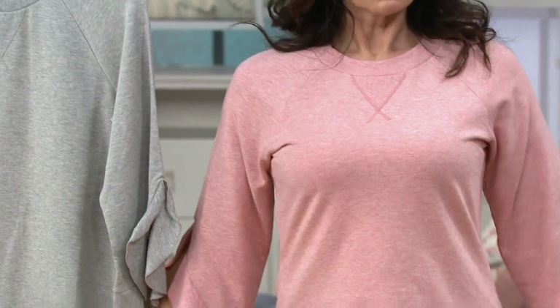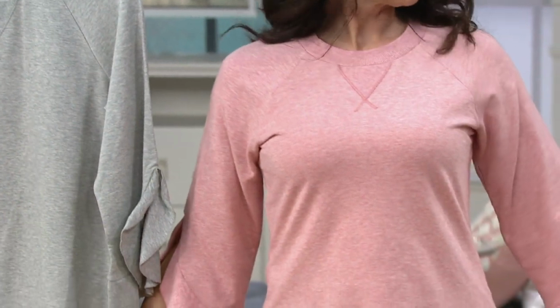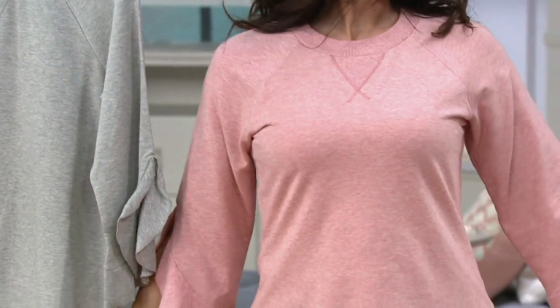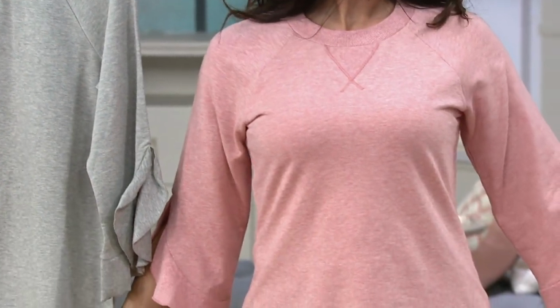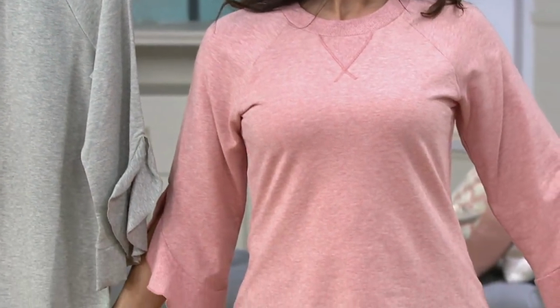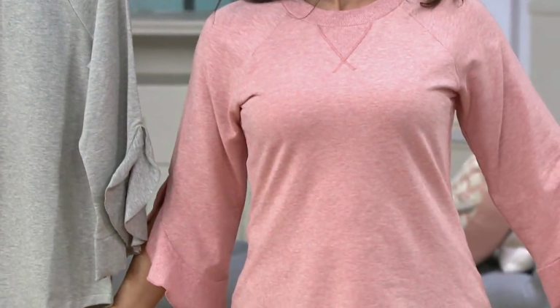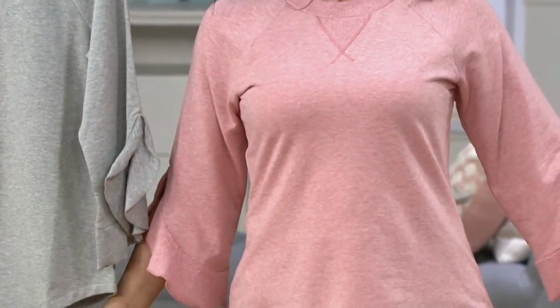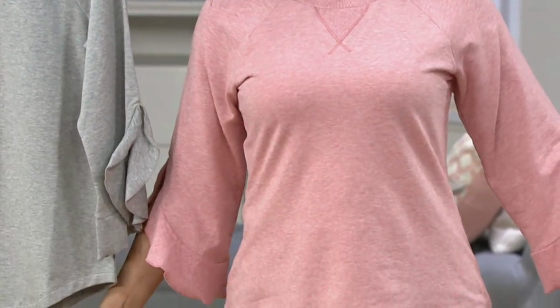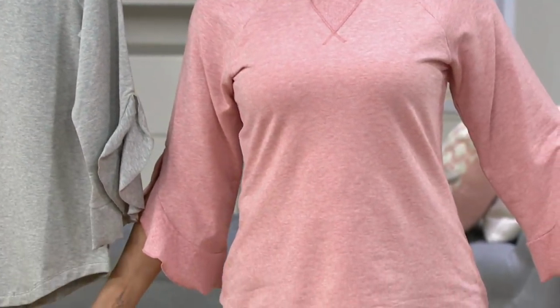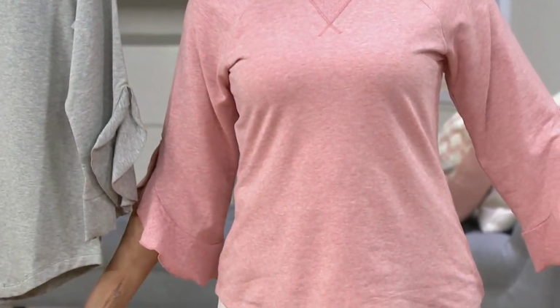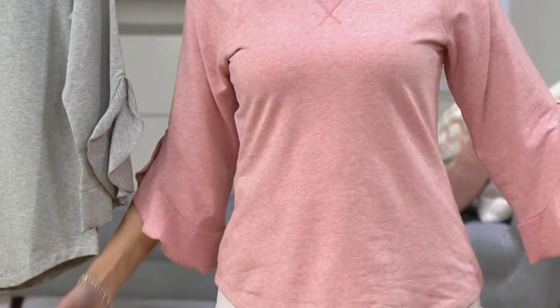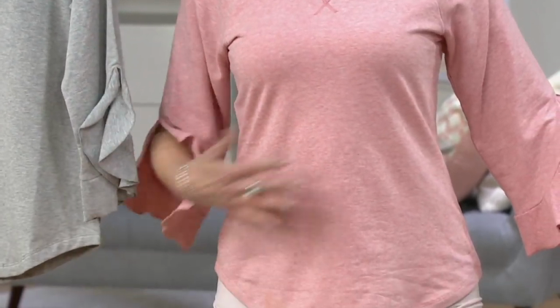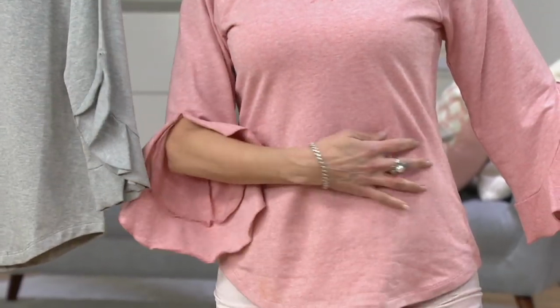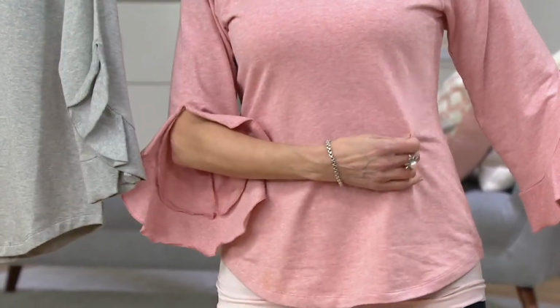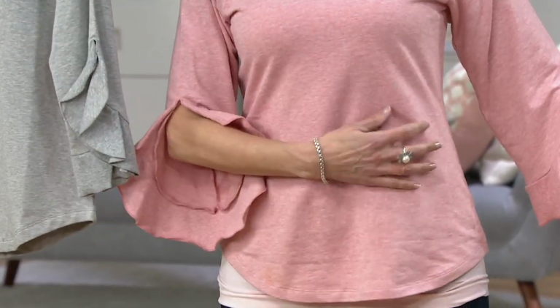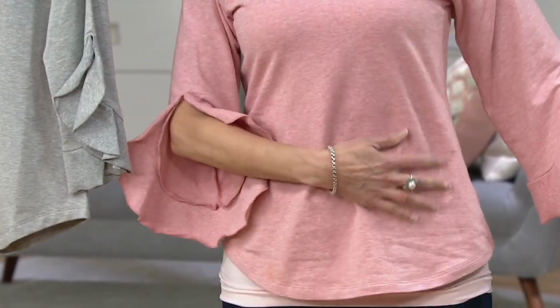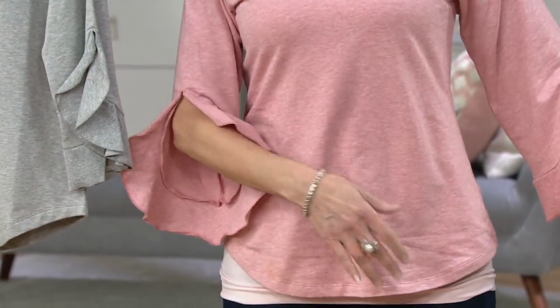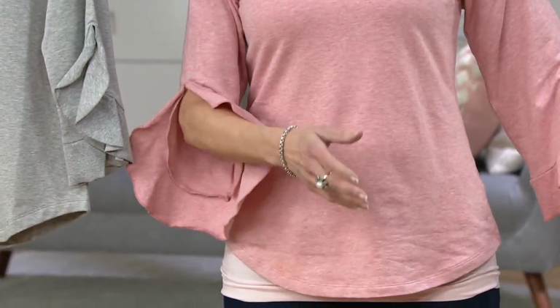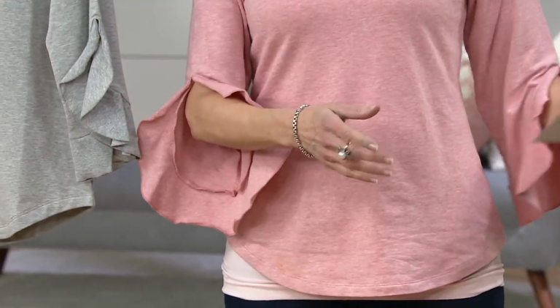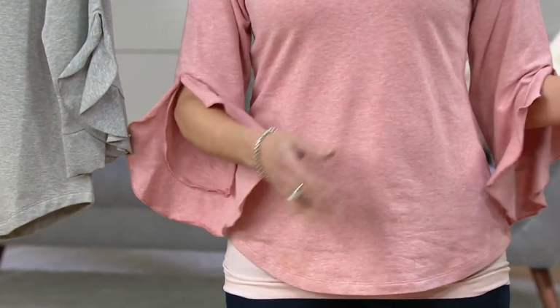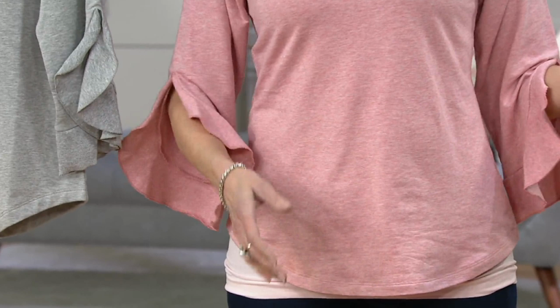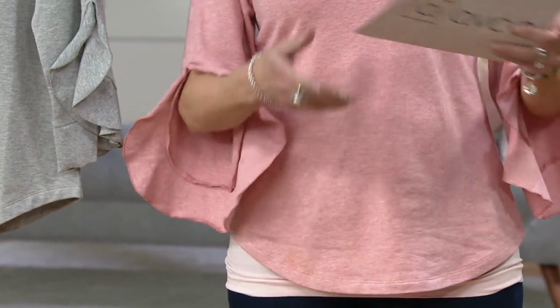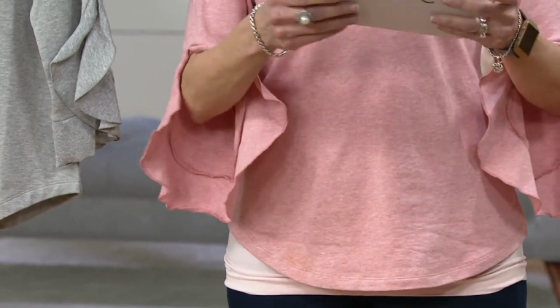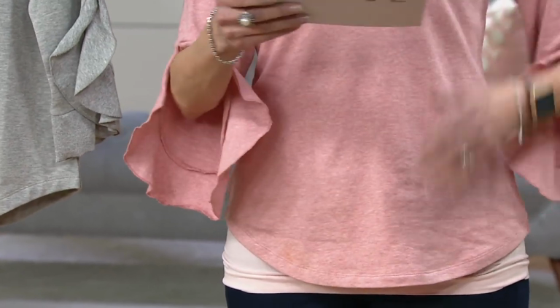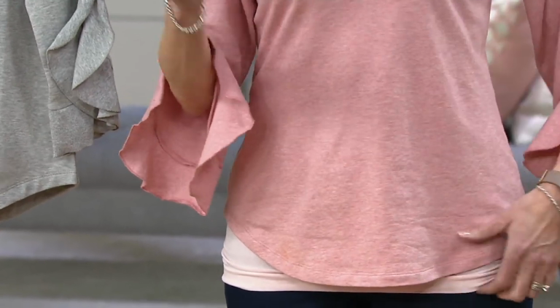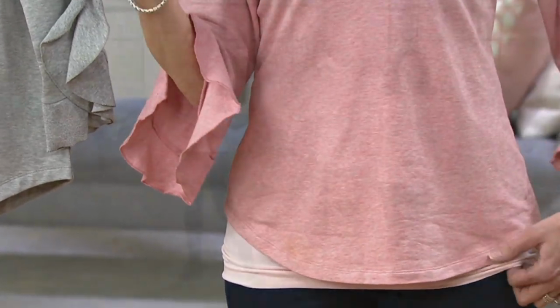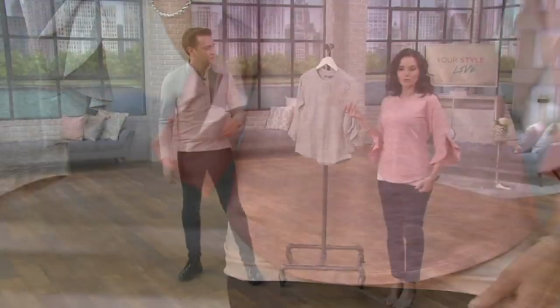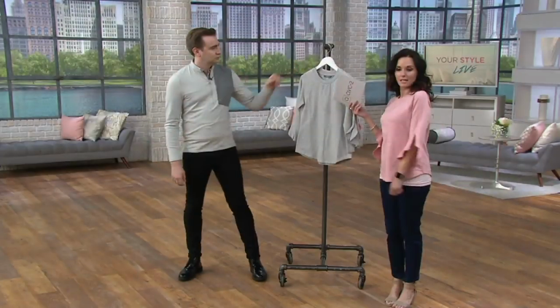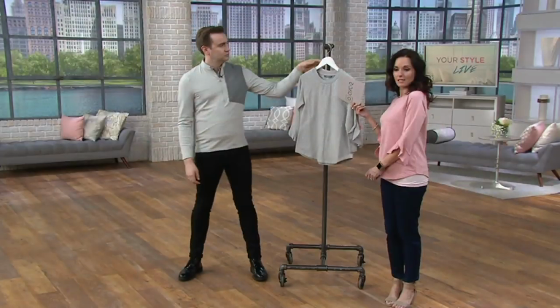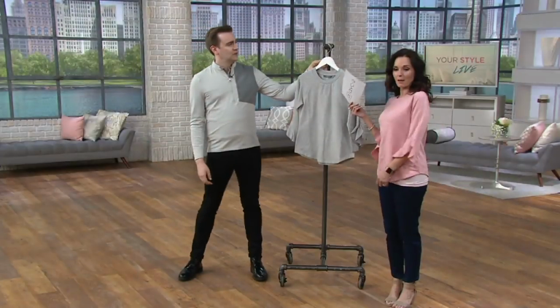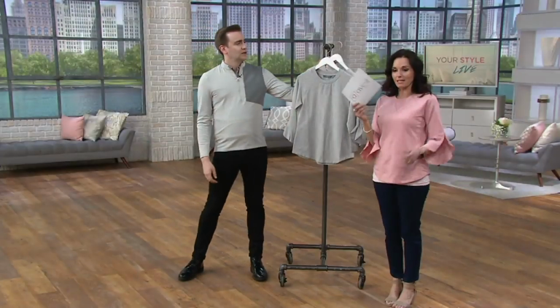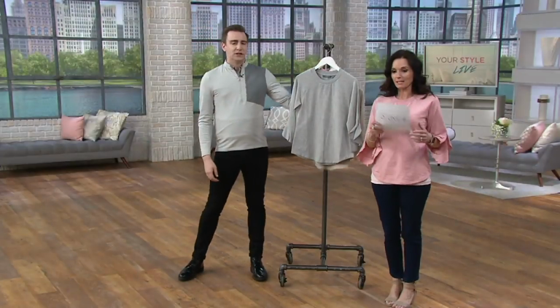Semi-fit. This is going to be machine wash tumble dry — 58% cotton, 38% modal, and 4% spandex.